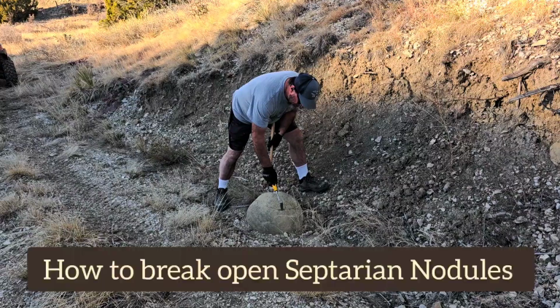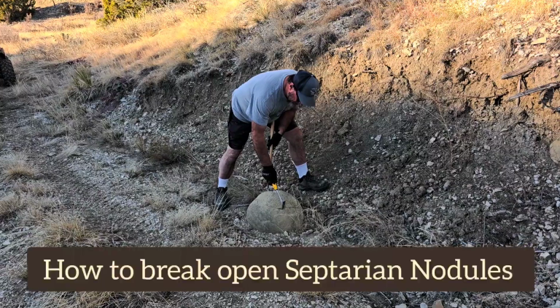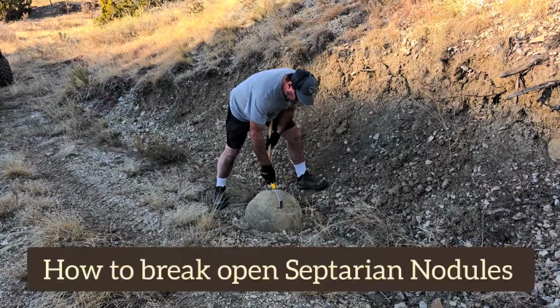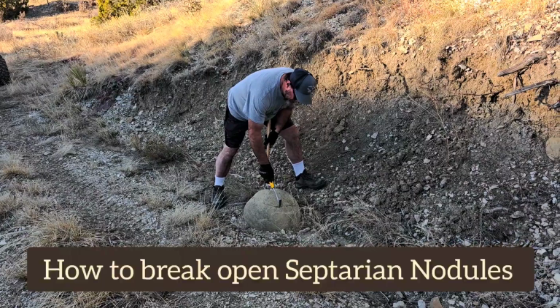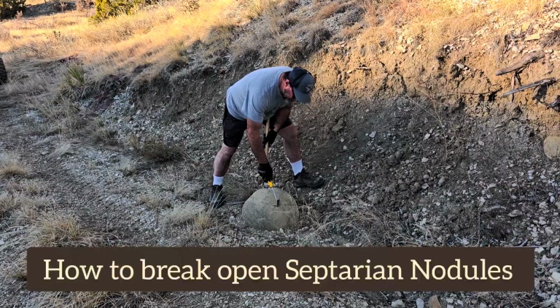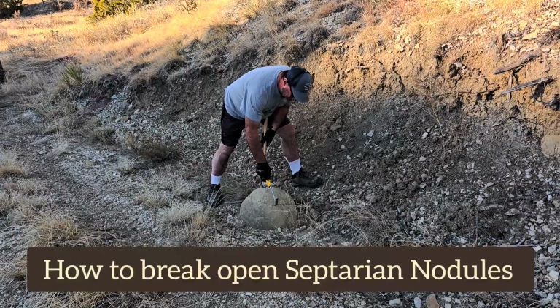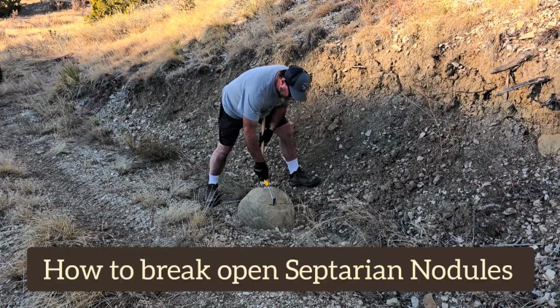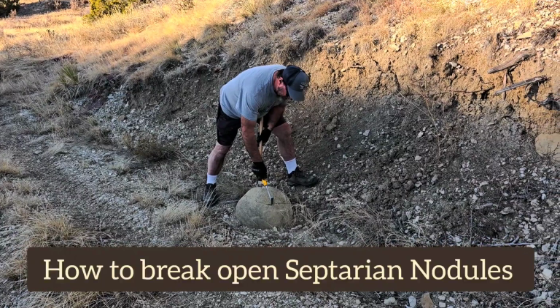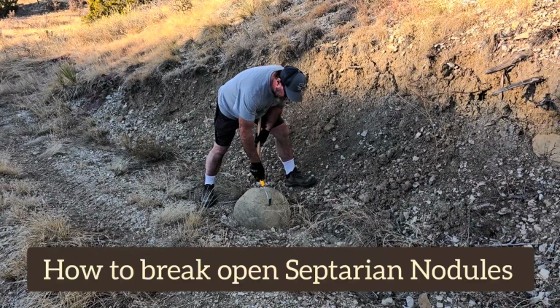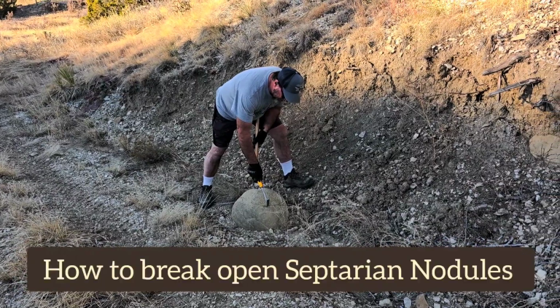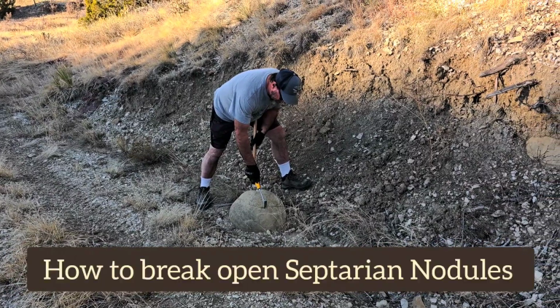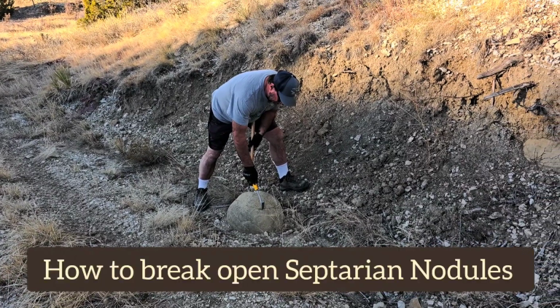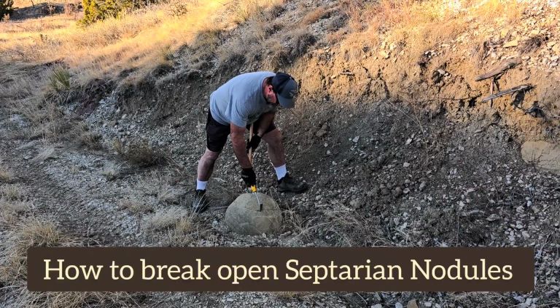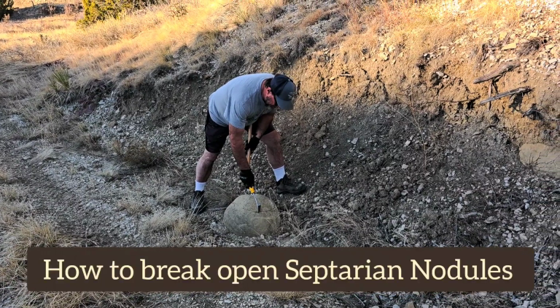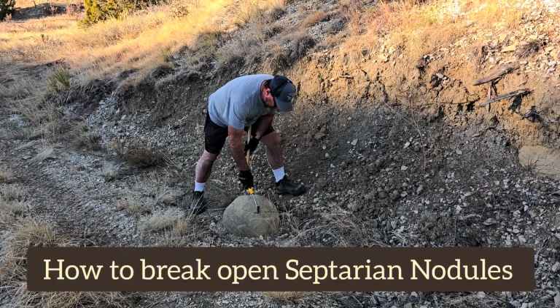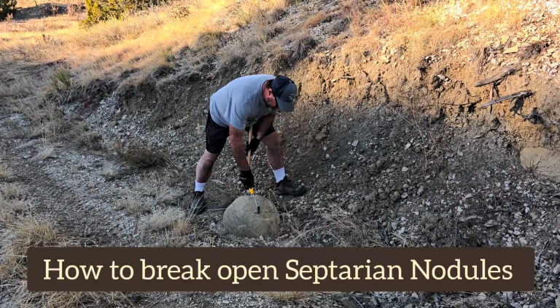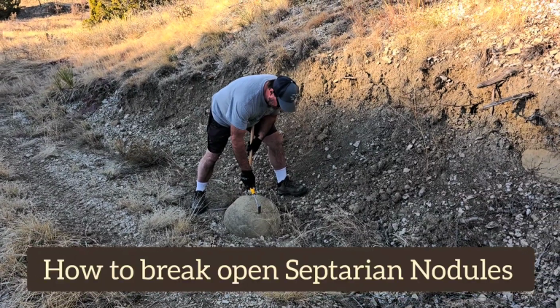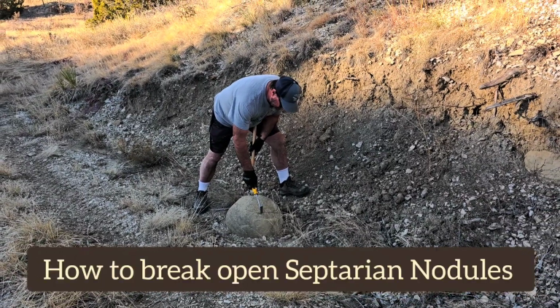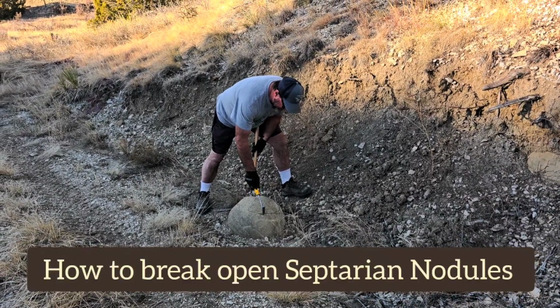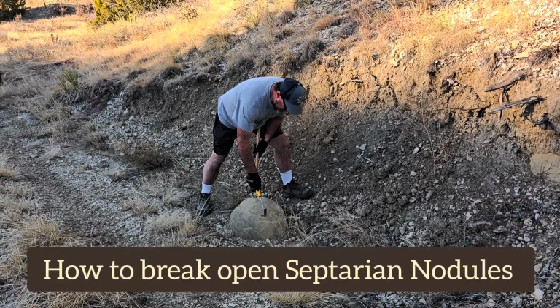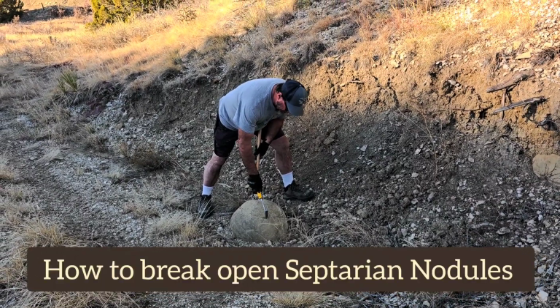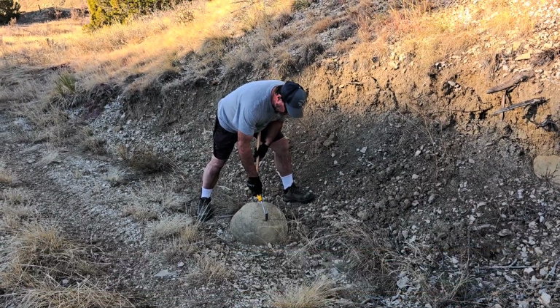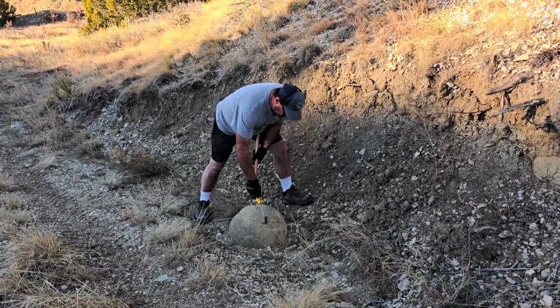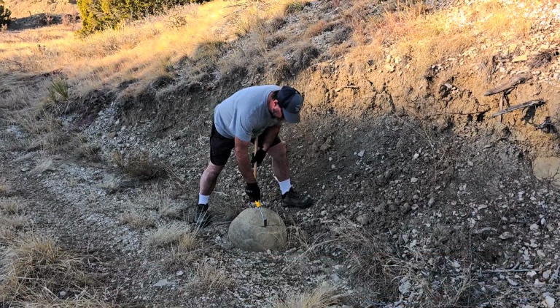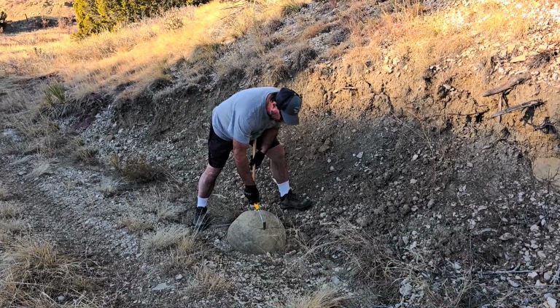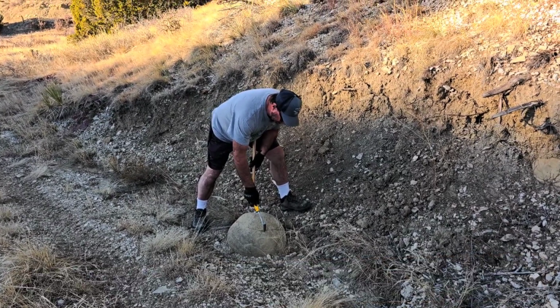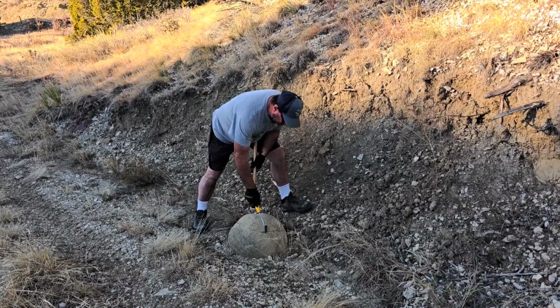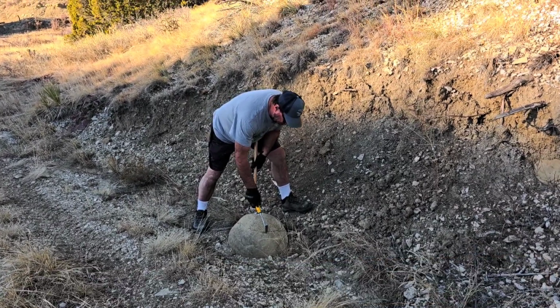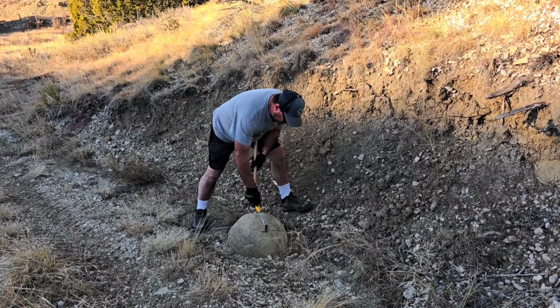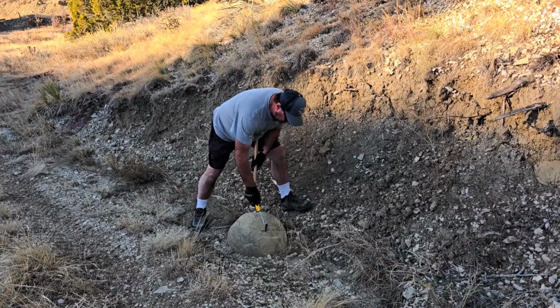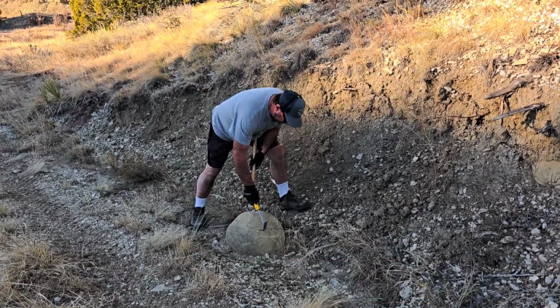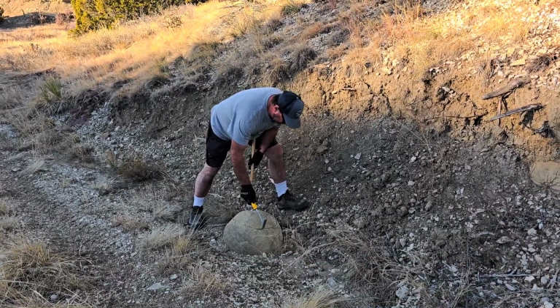This is a septarian concretion, but it's known as a septarian nodule. Thanks, boss — I appreciate that.